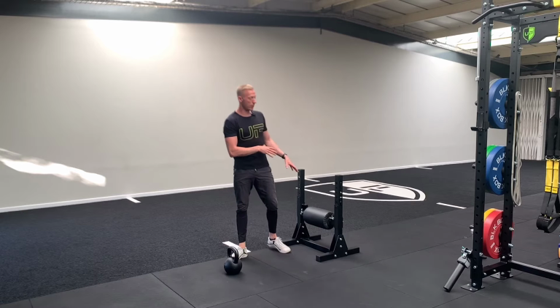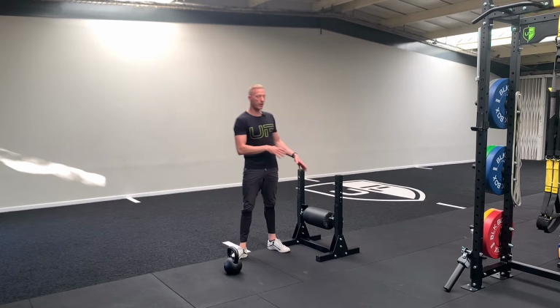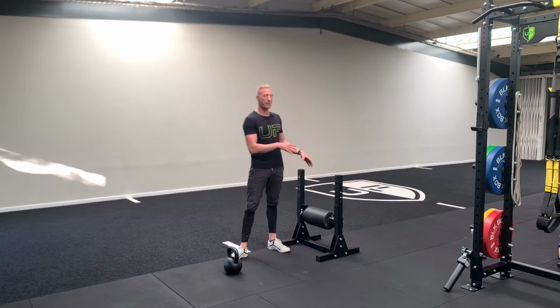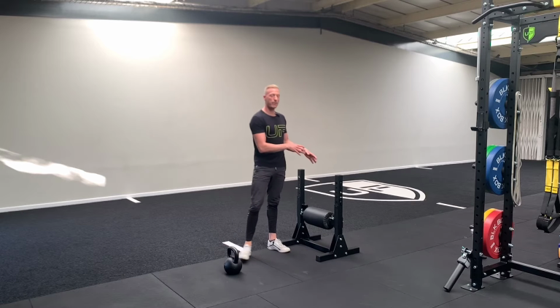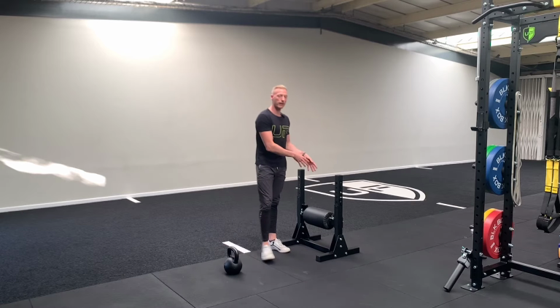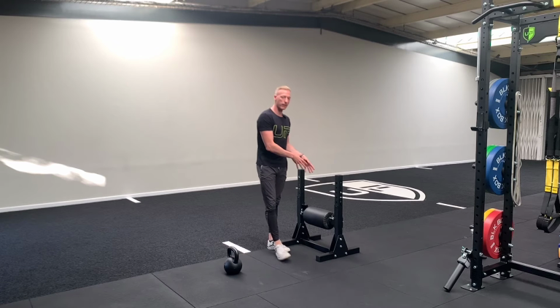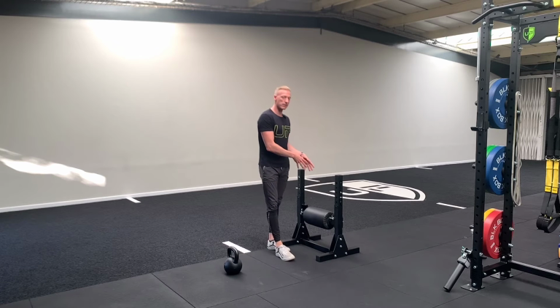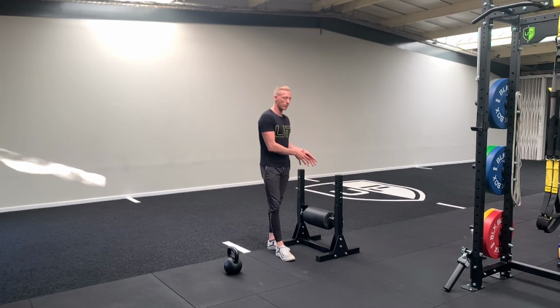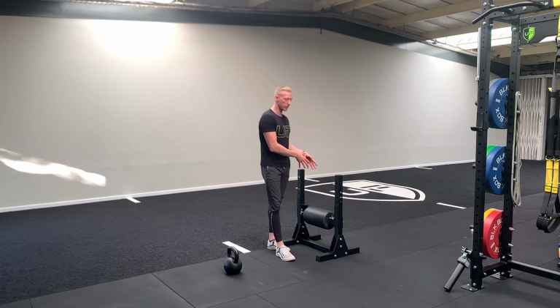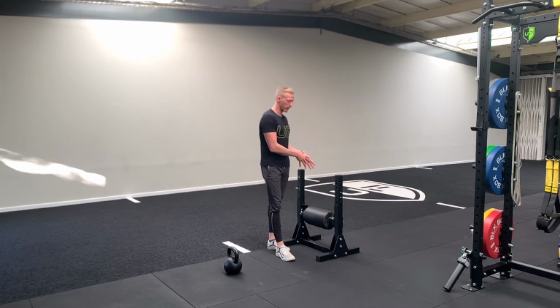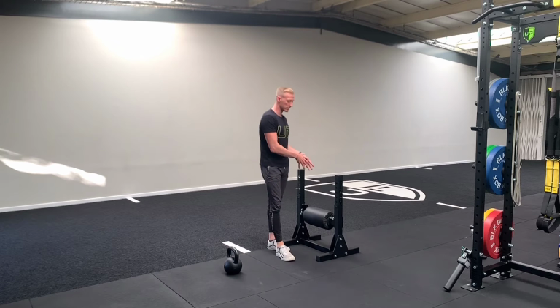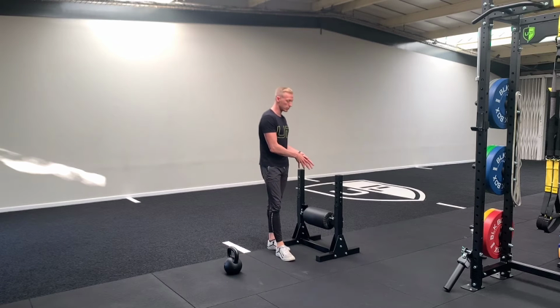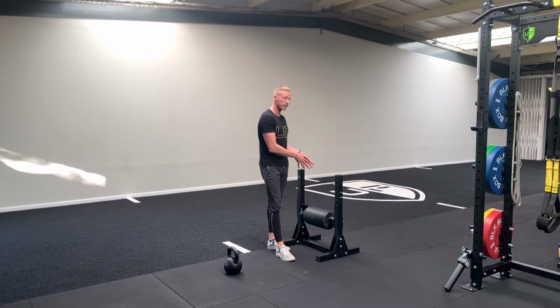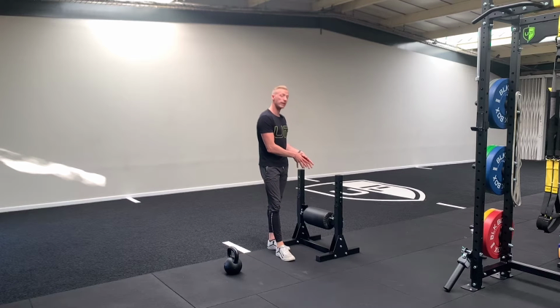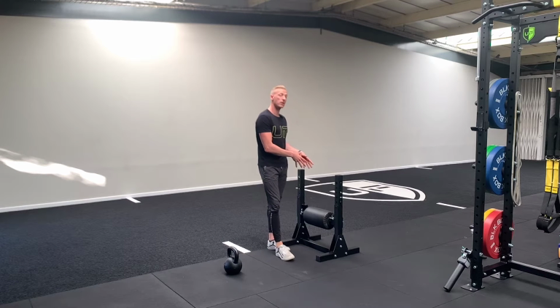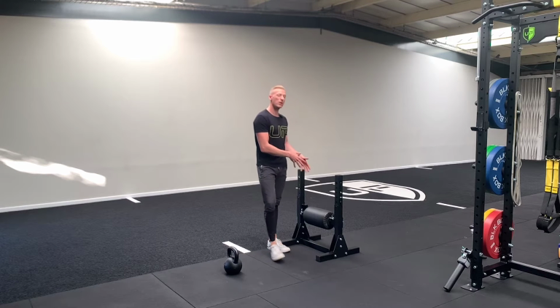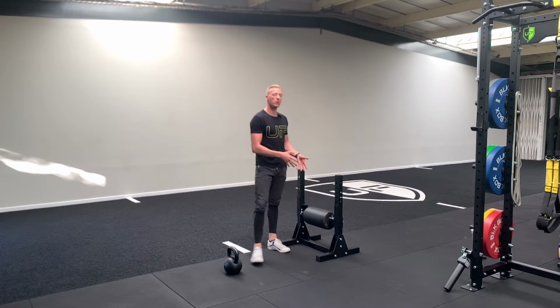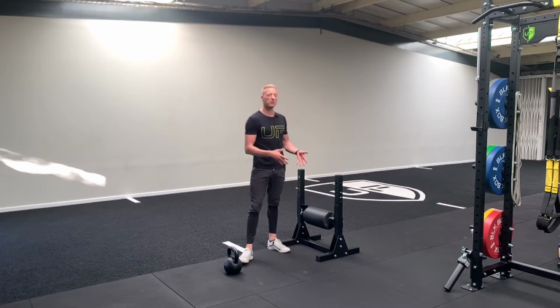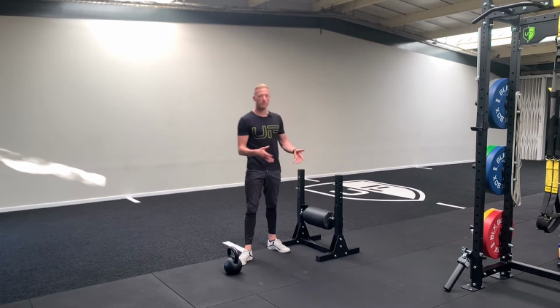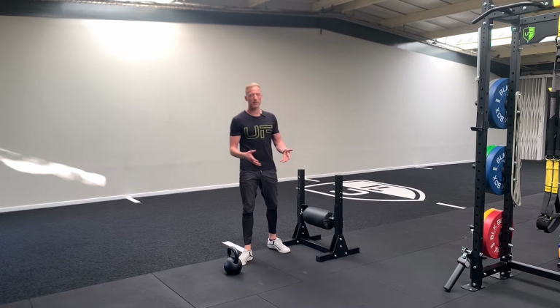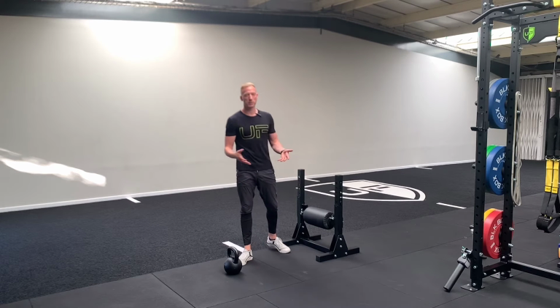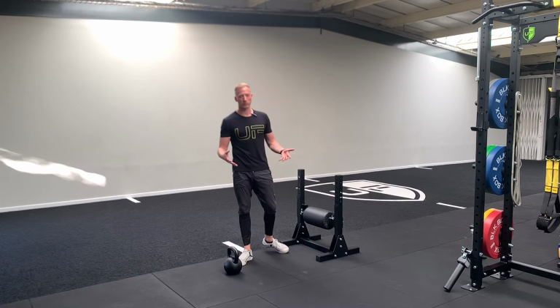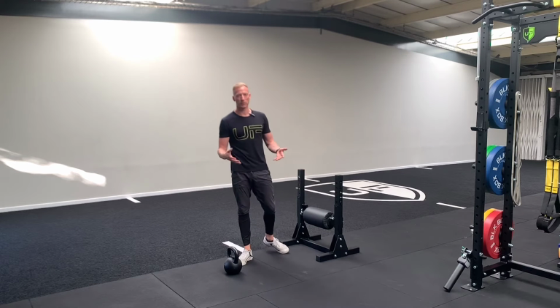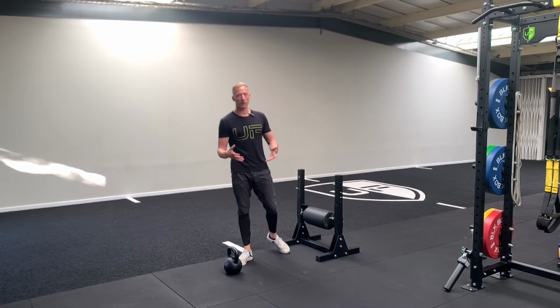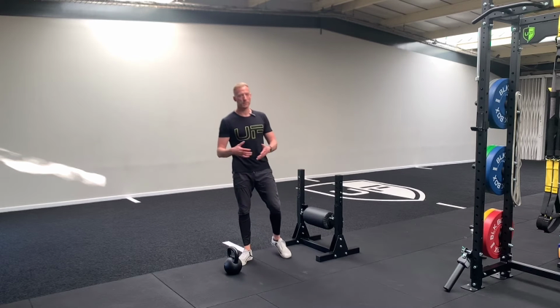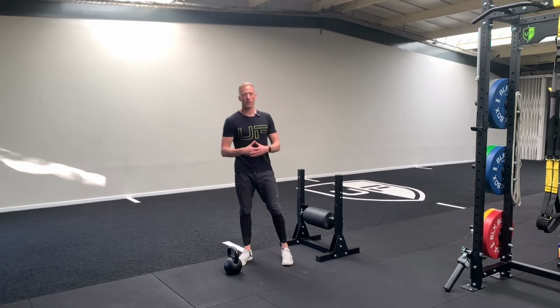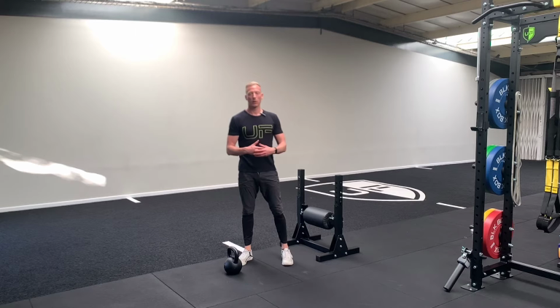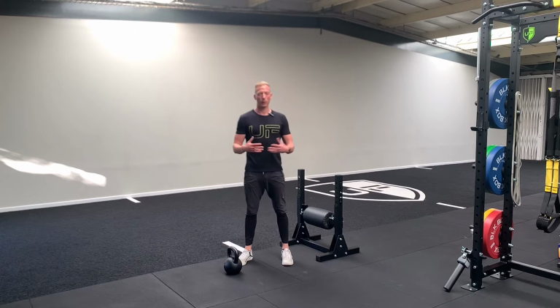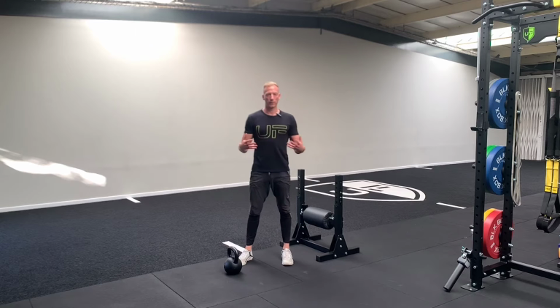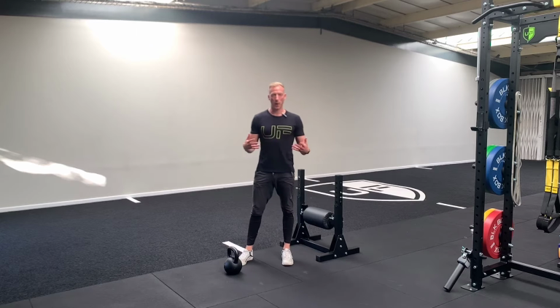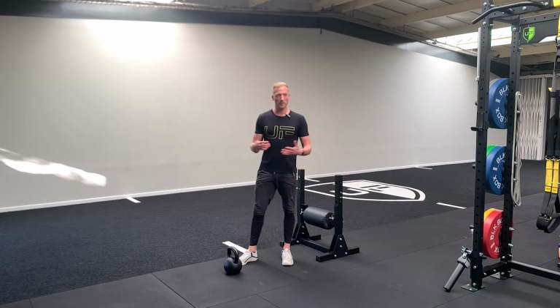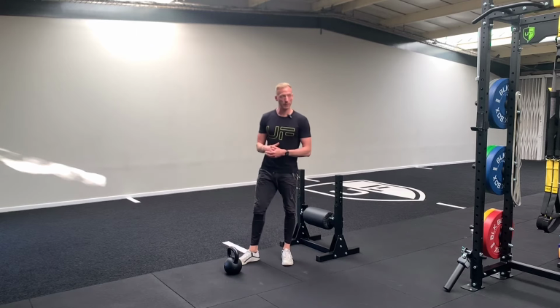Now if you don't have a pad like this or a single leg squat stand, you can use a bench or a sofa or whatever you have available.